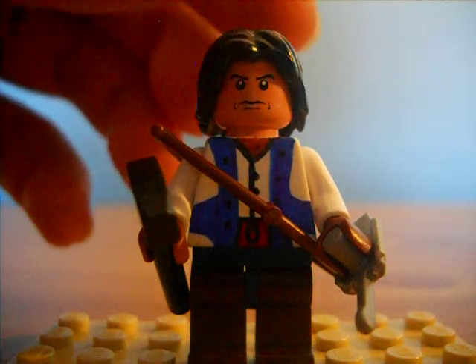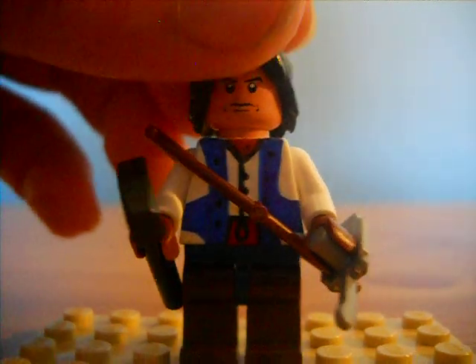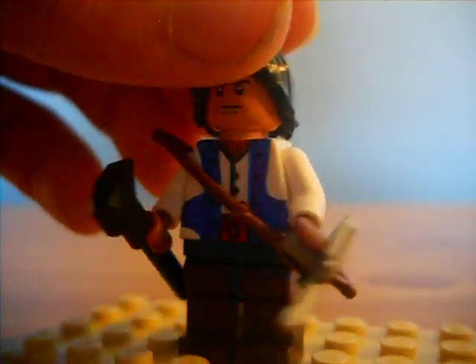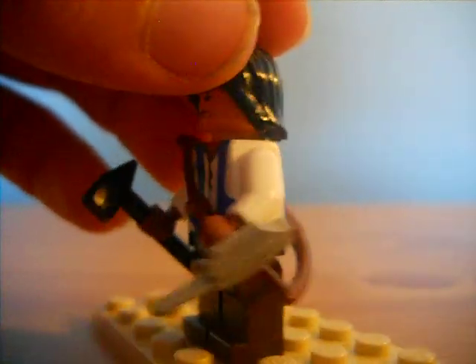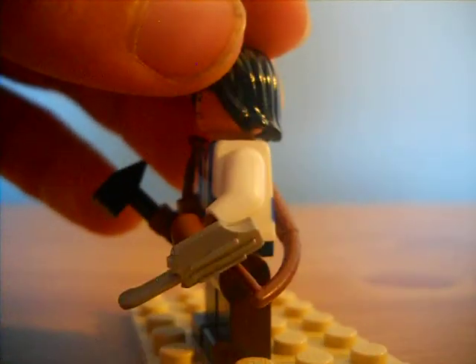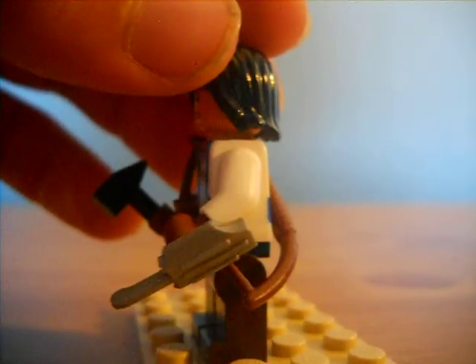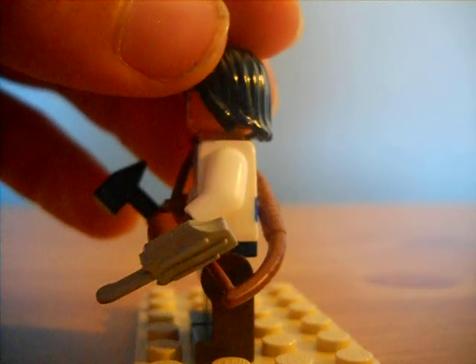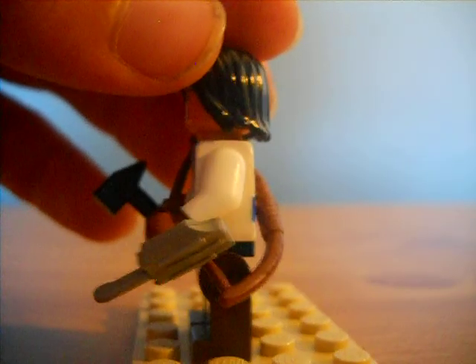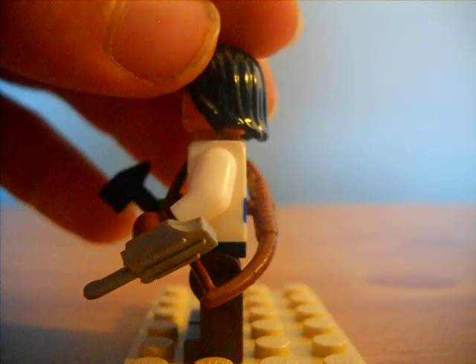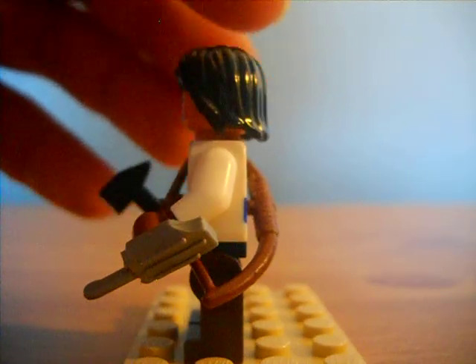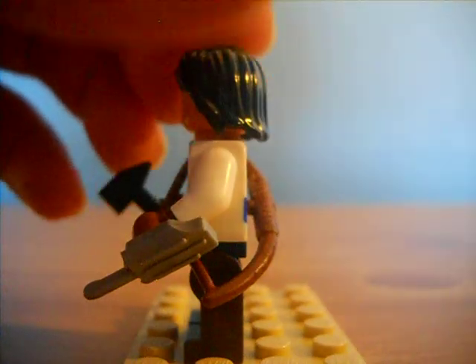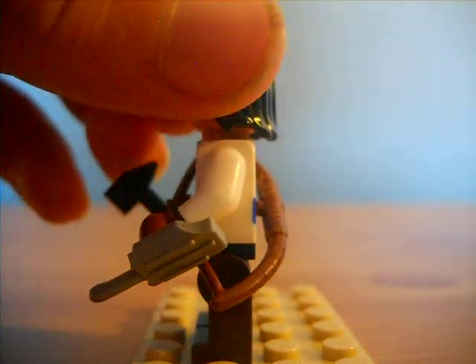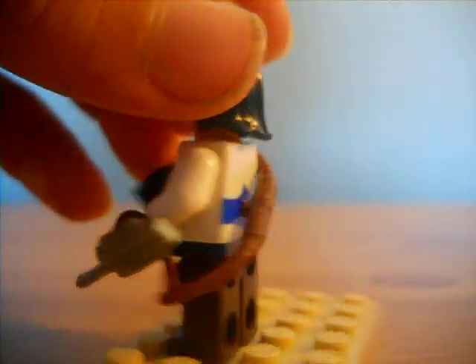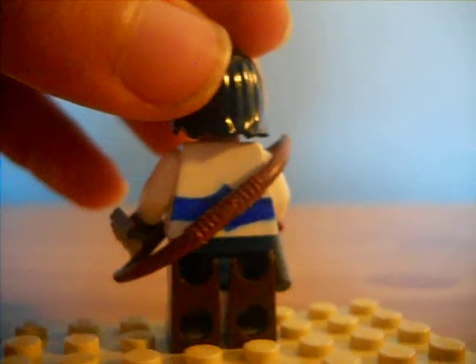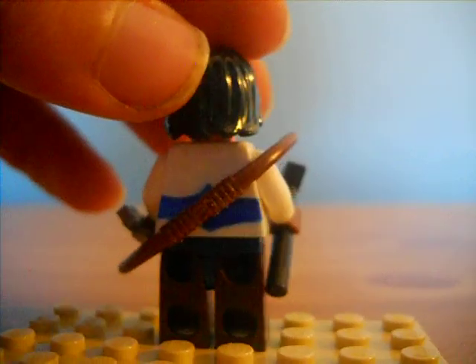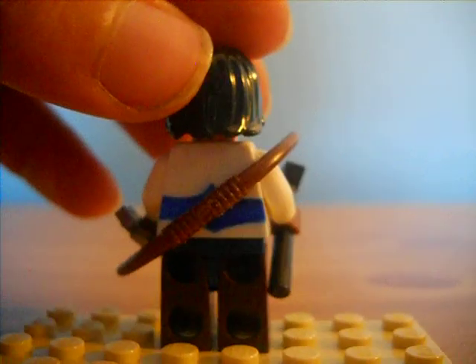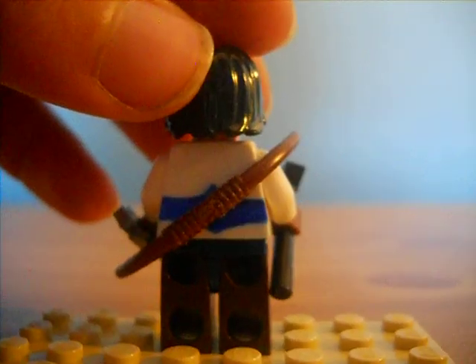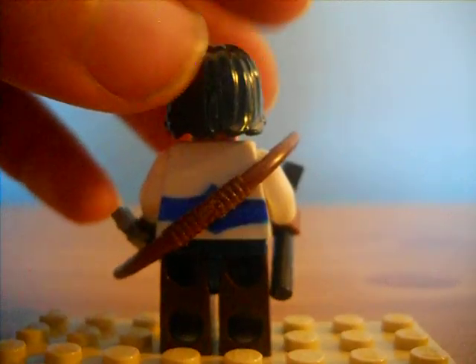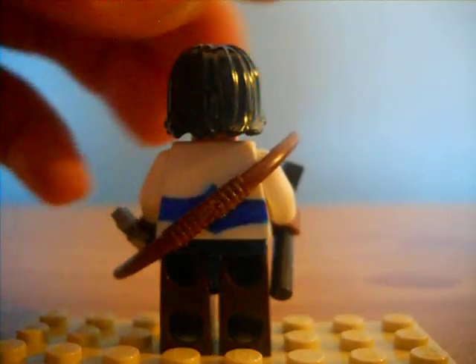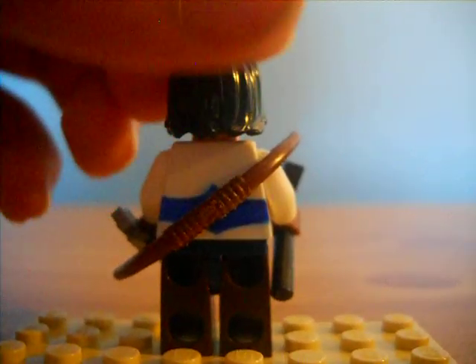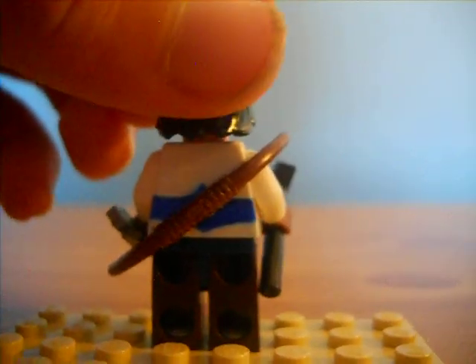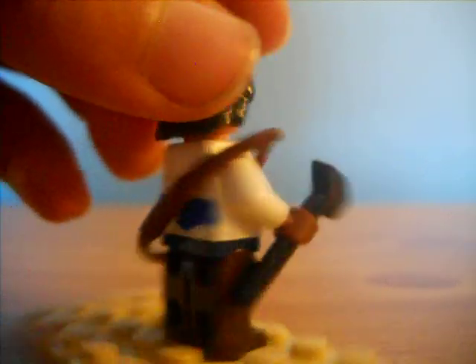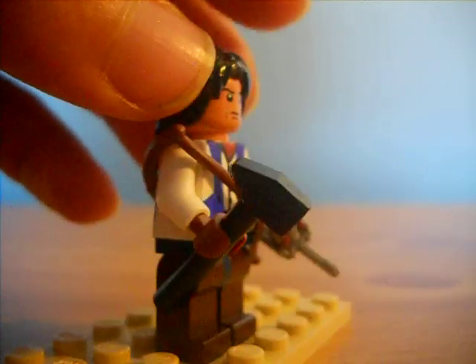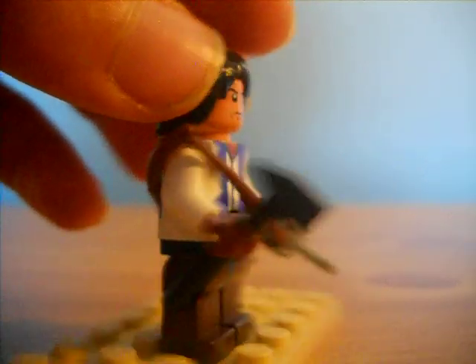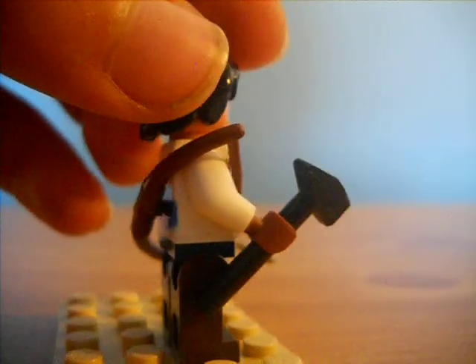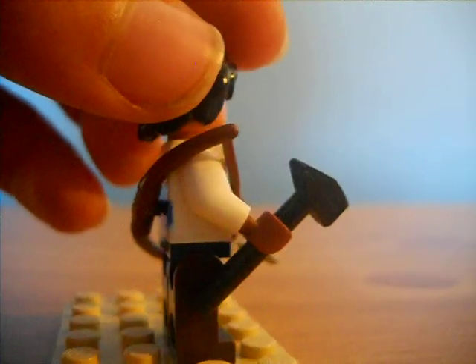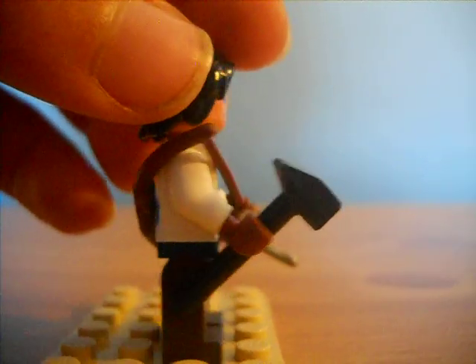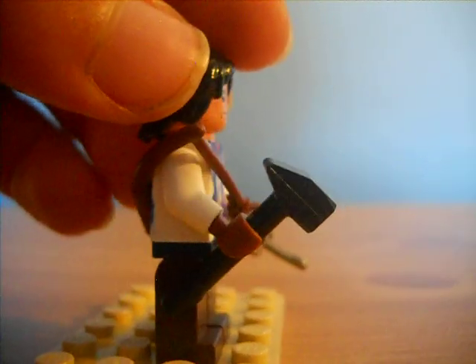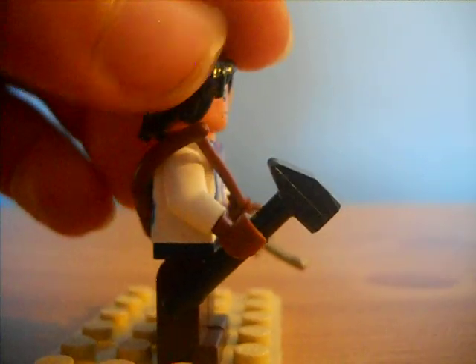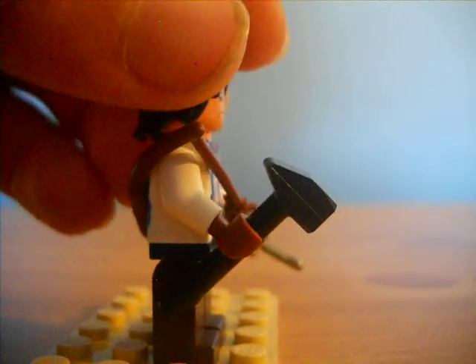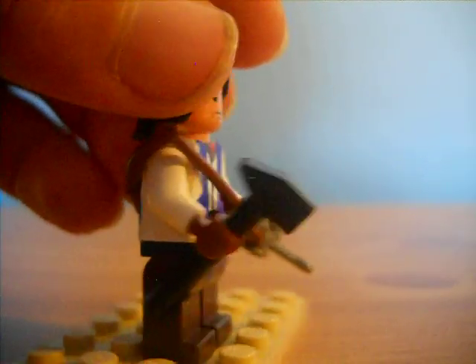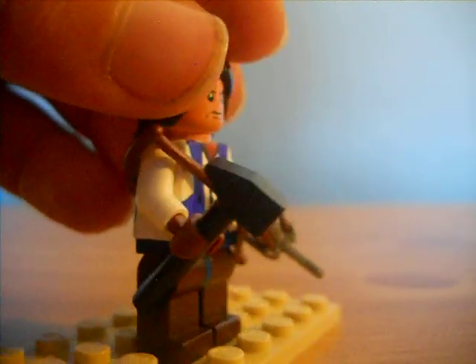He has all the weapons: hidden blade, bow, and tomahawk.